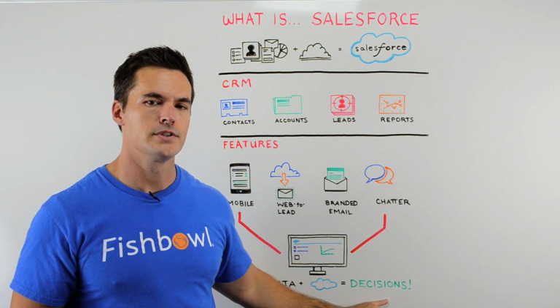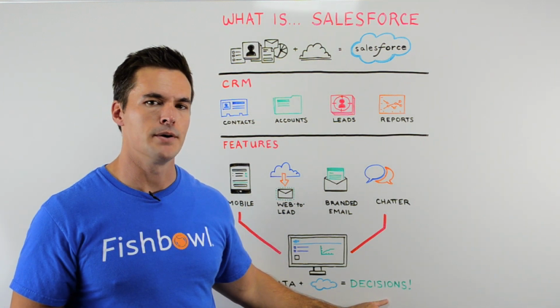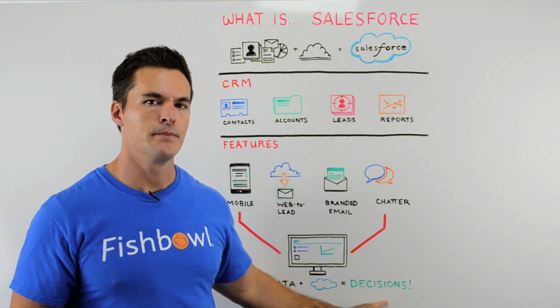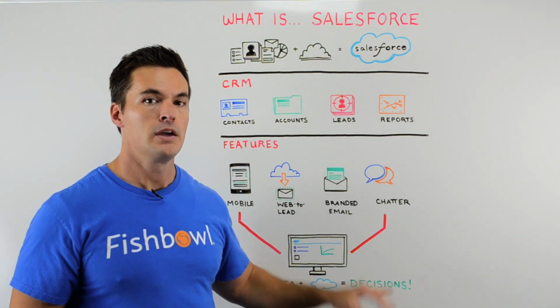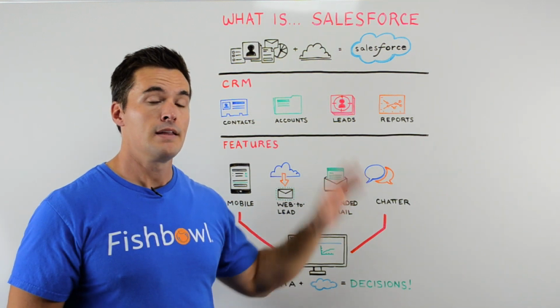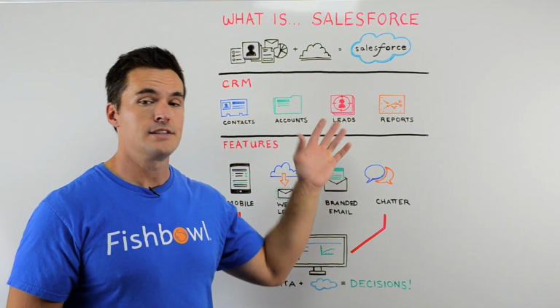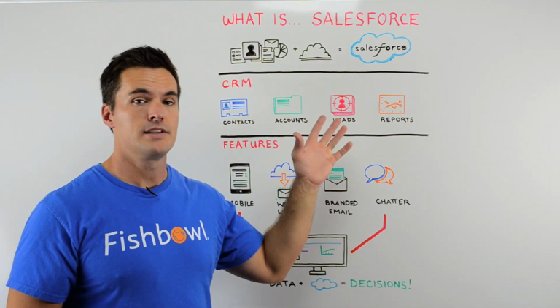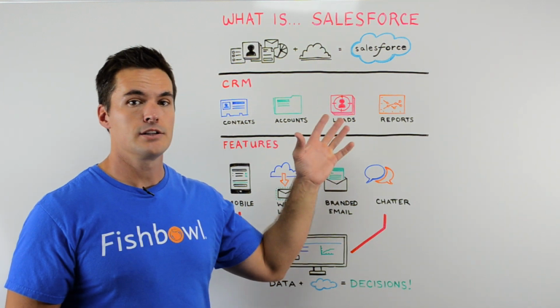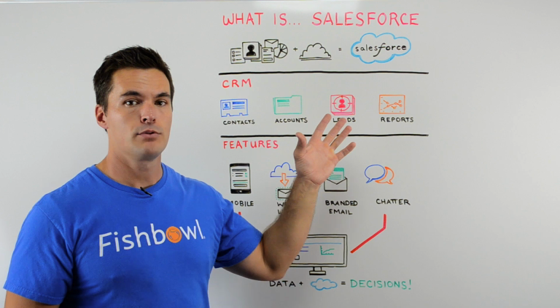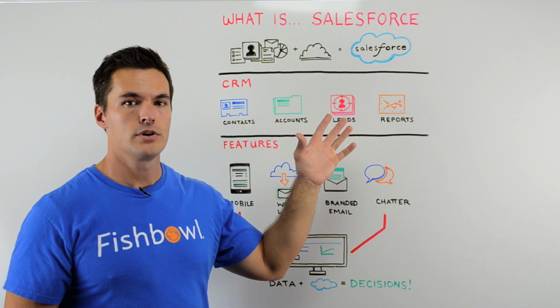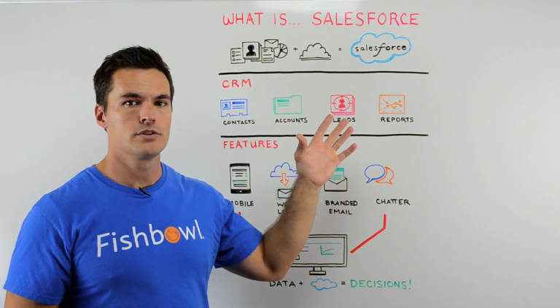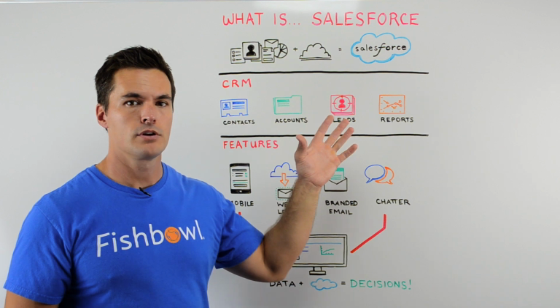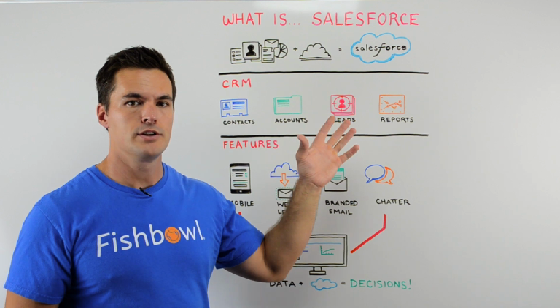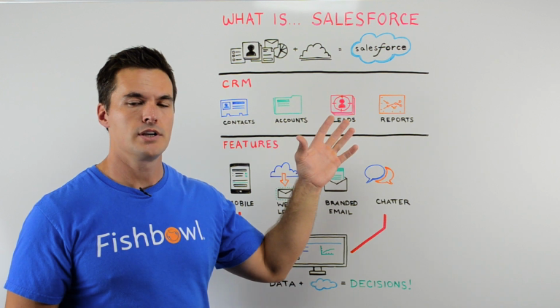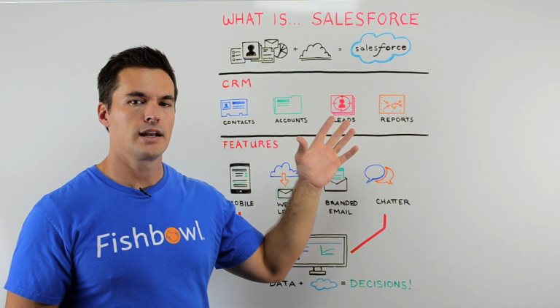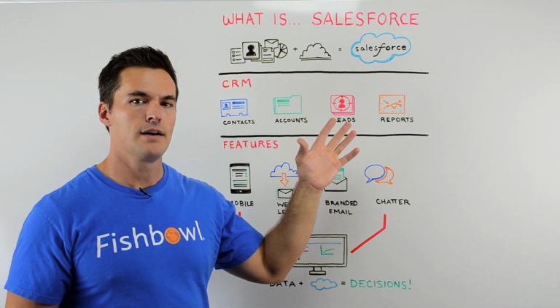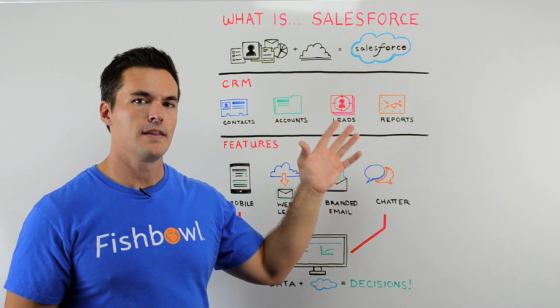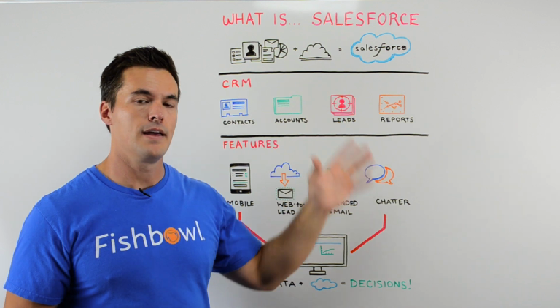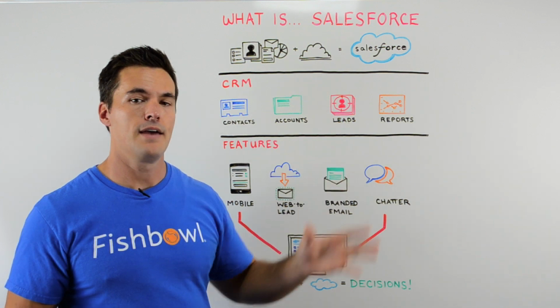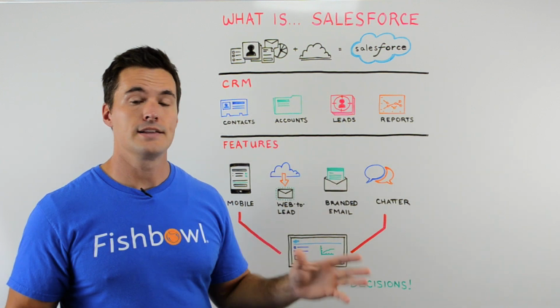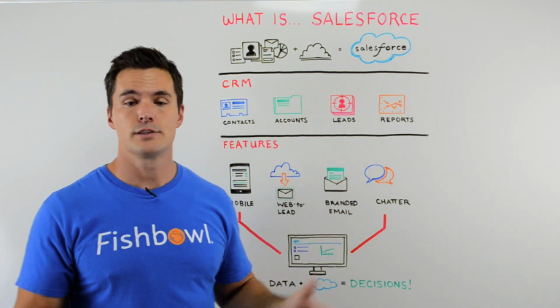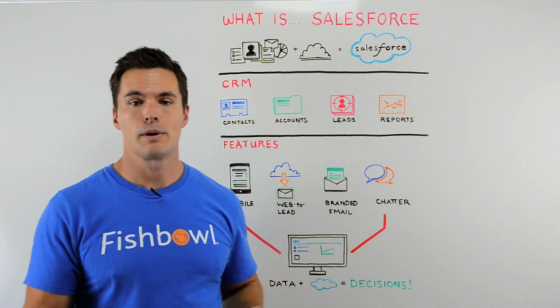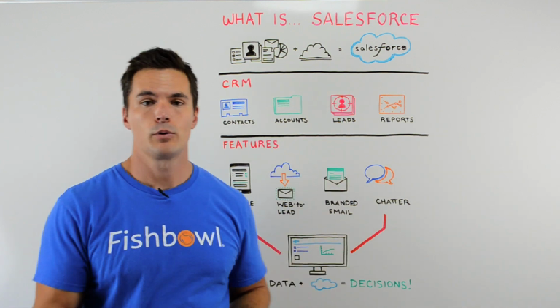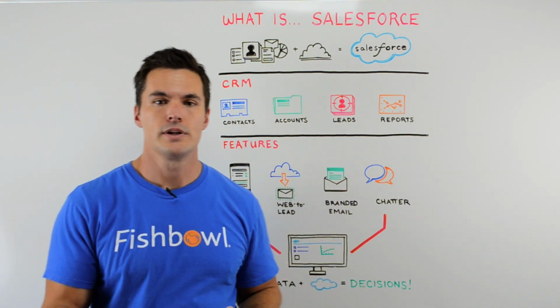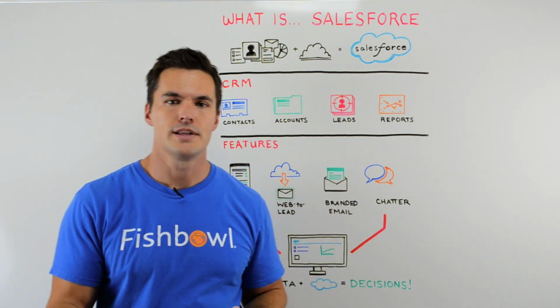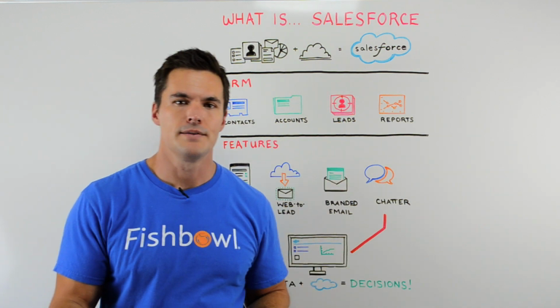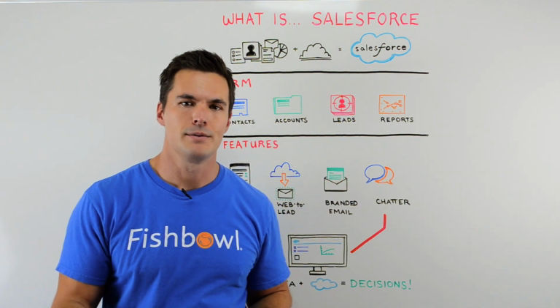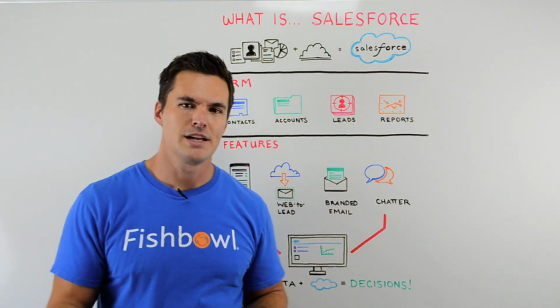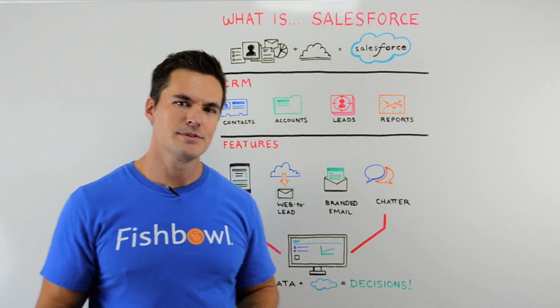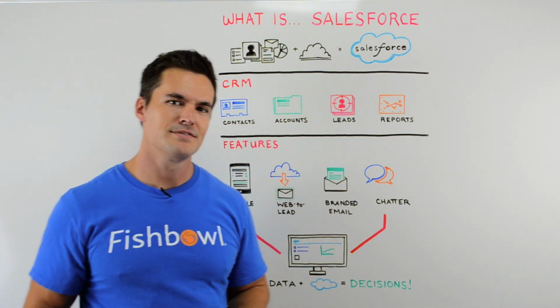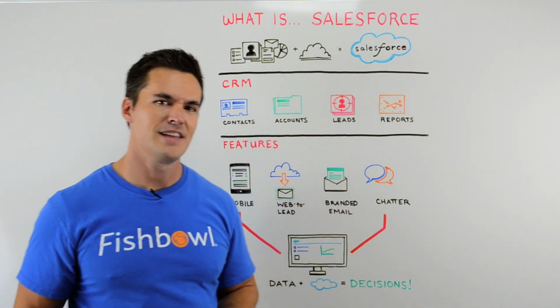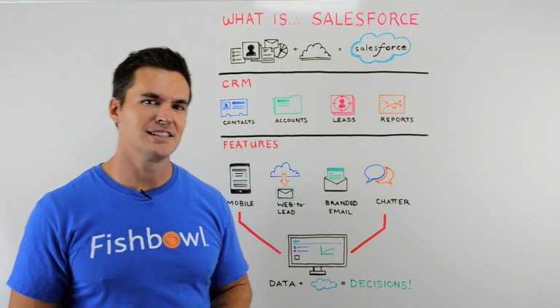So that's Salesforce. Go ahead and check it out. That's Whiteboard Wednesday. I'm James. Thanks.